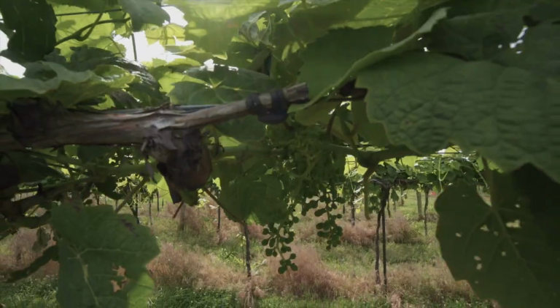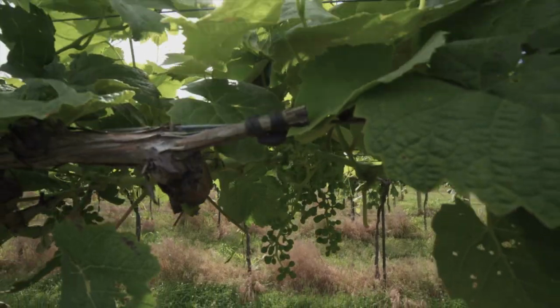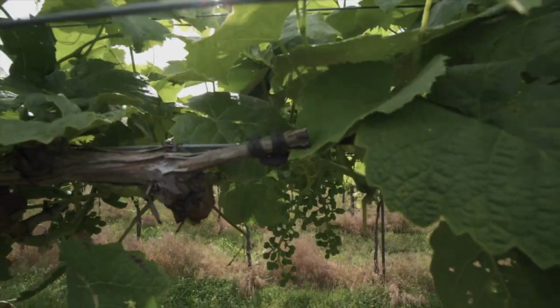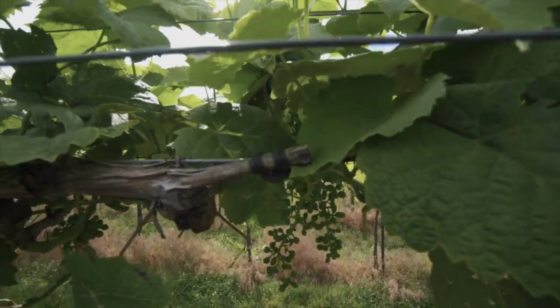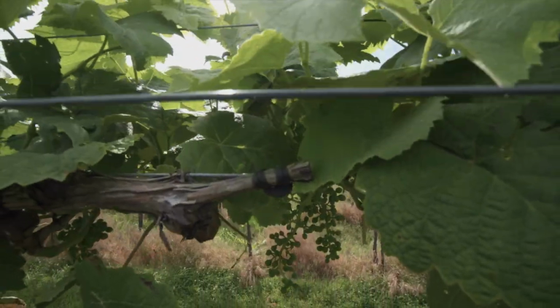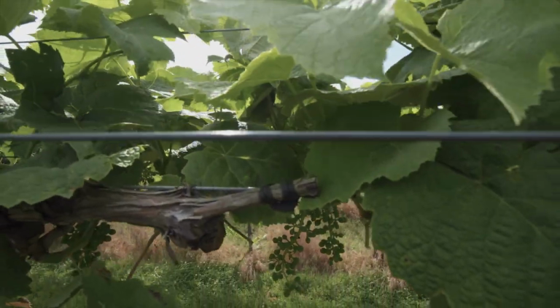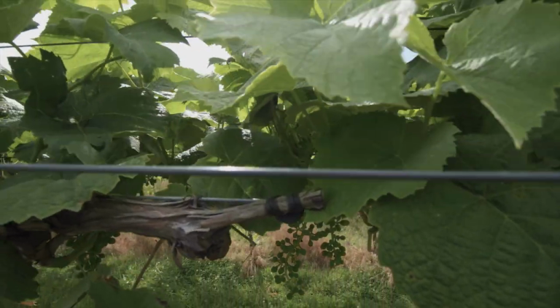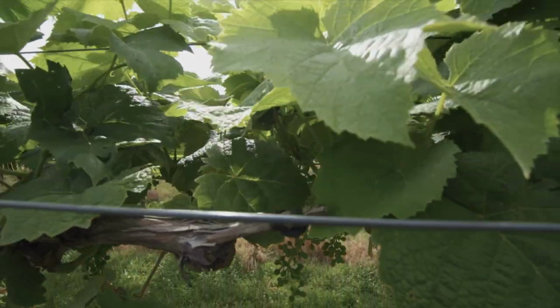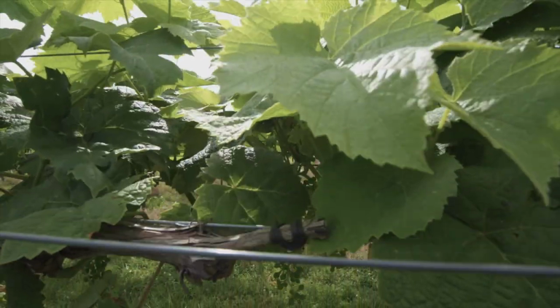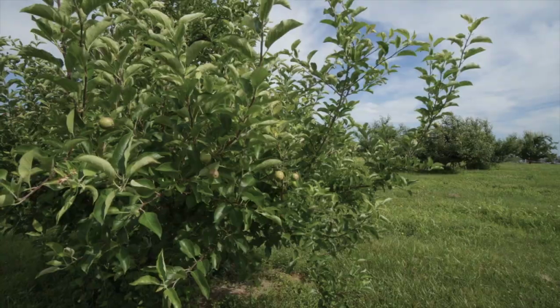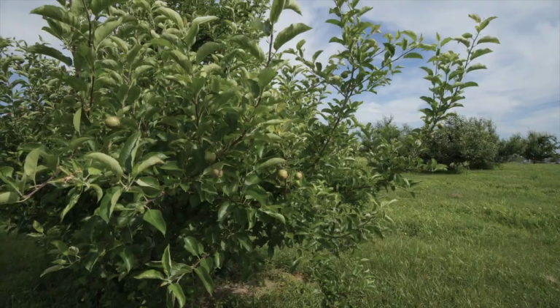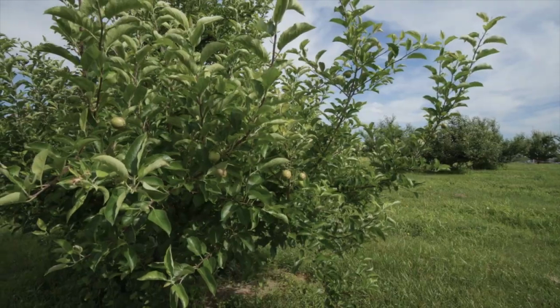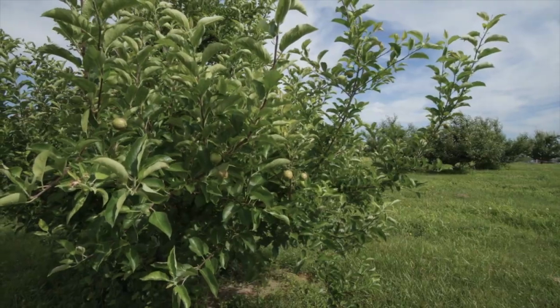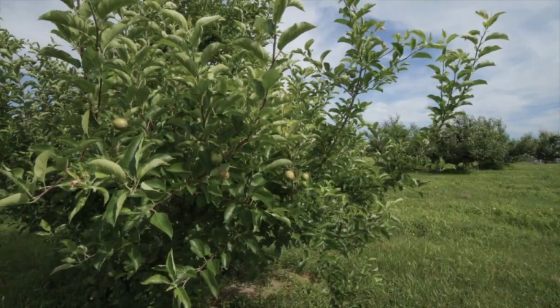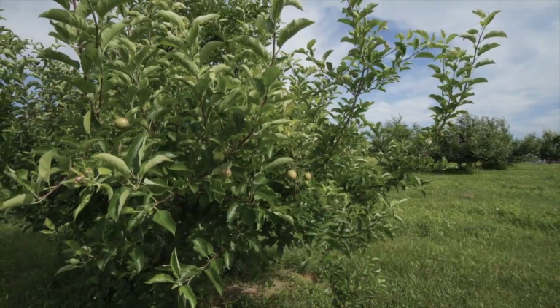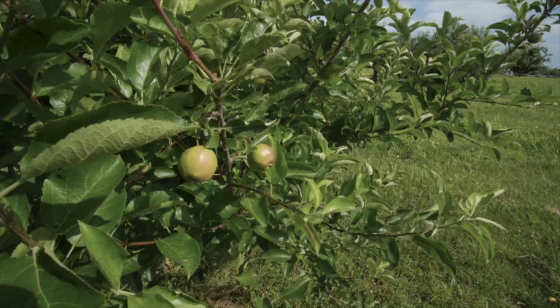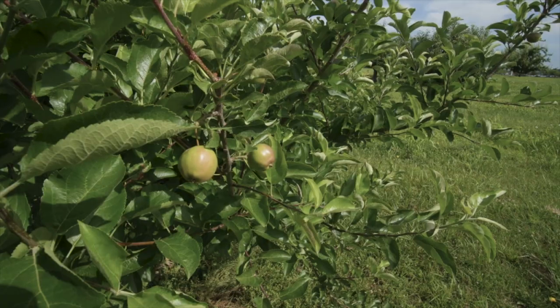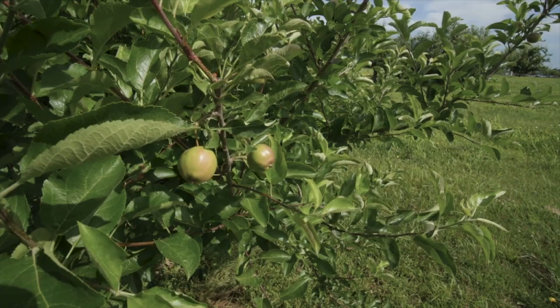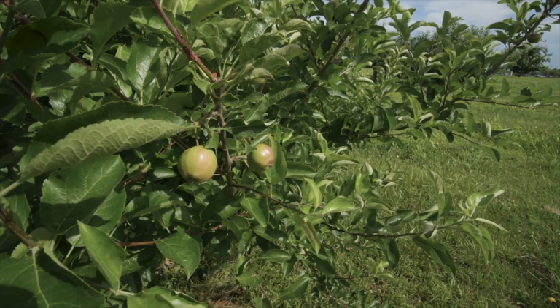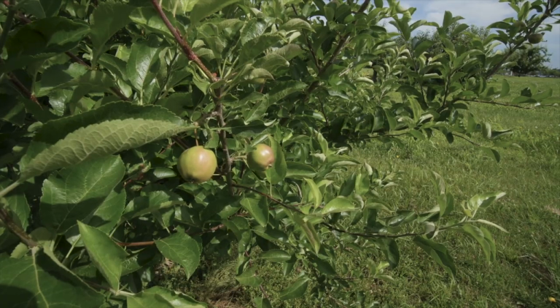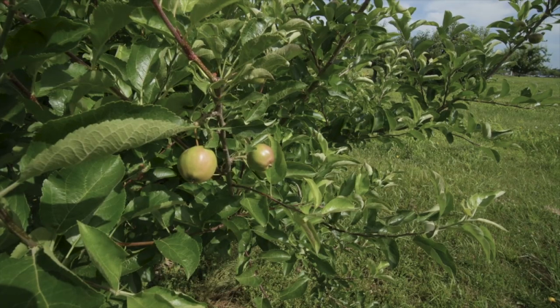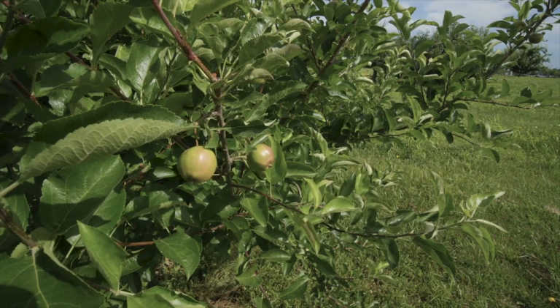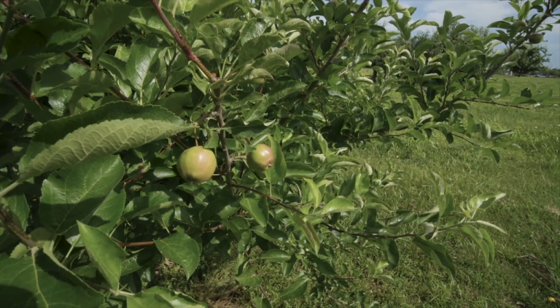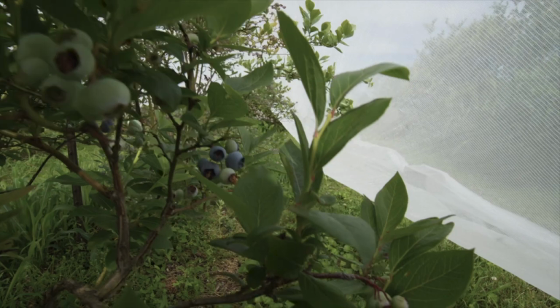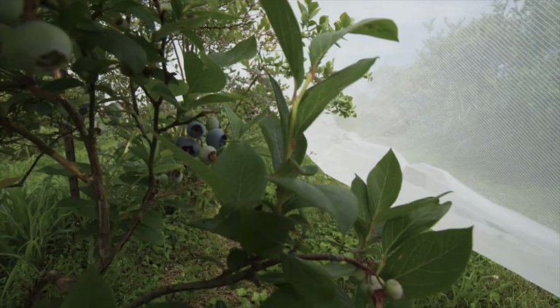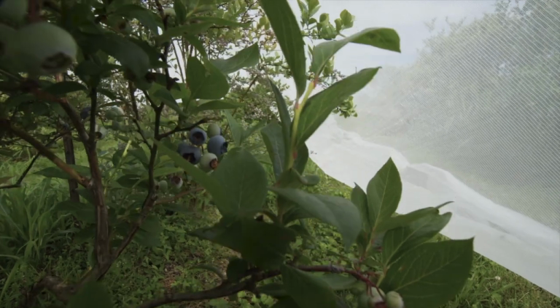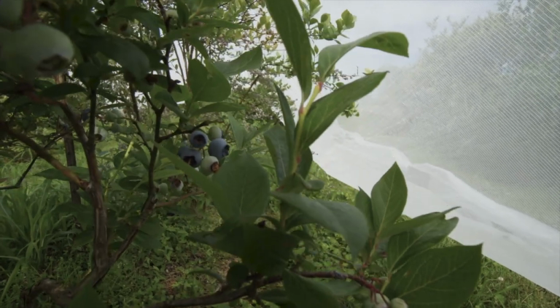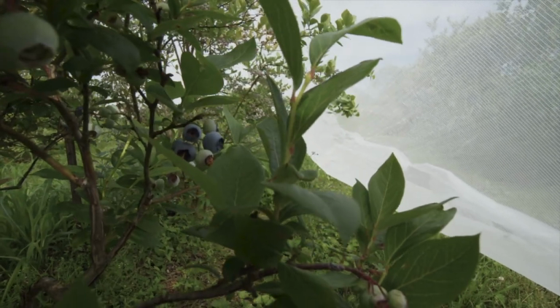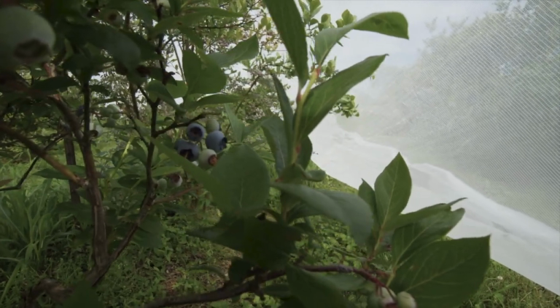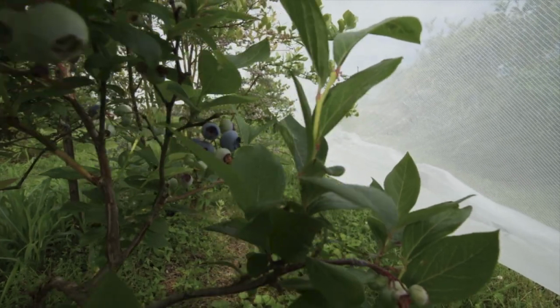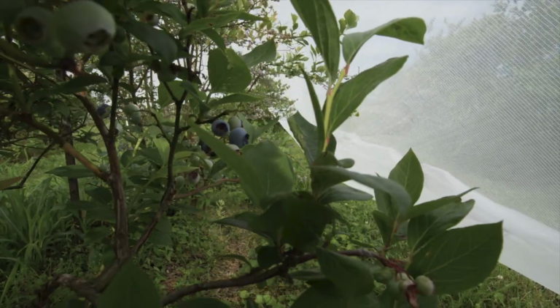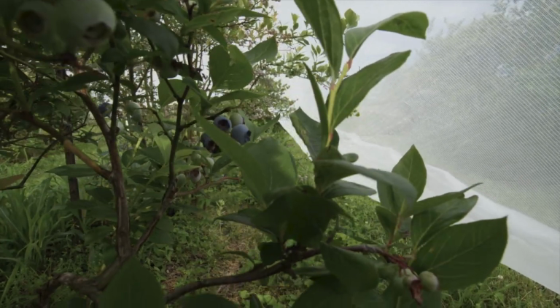These traps can also be used in the field or in an orchard as well.